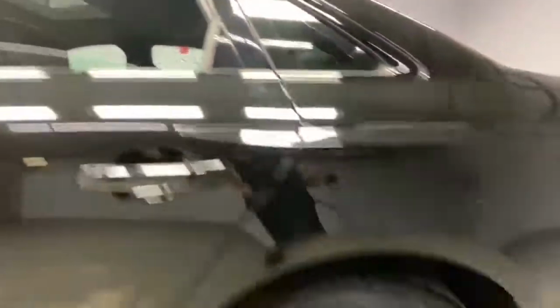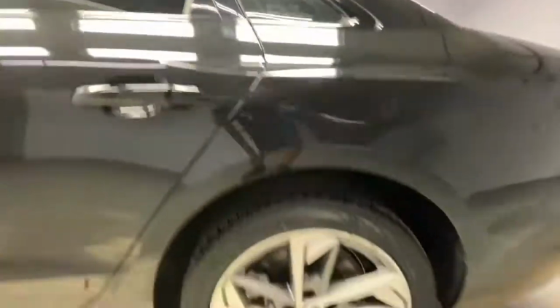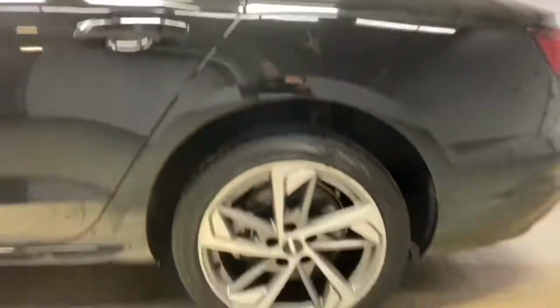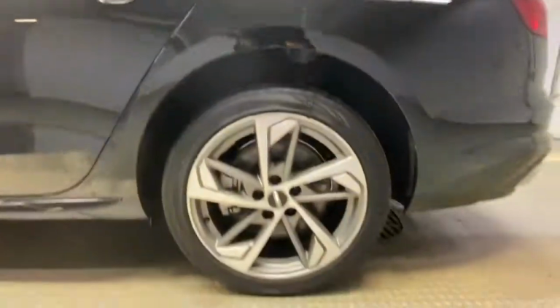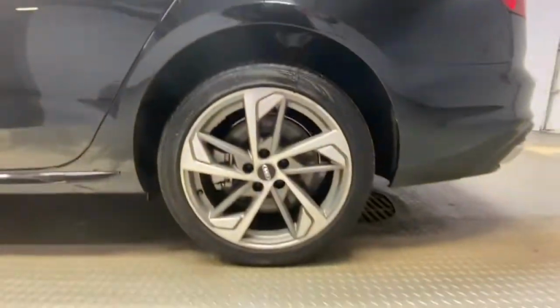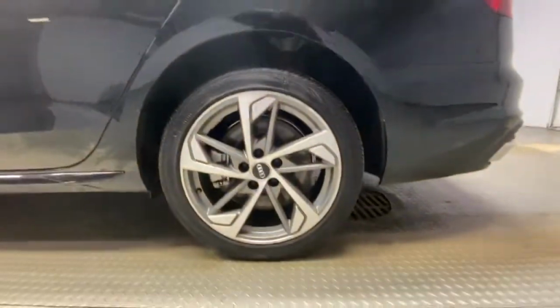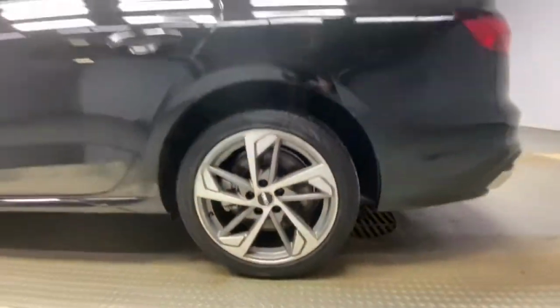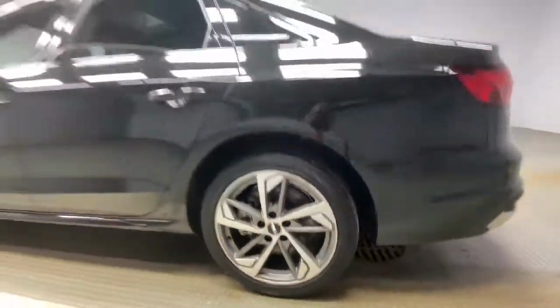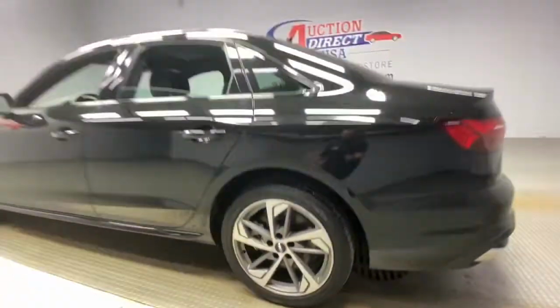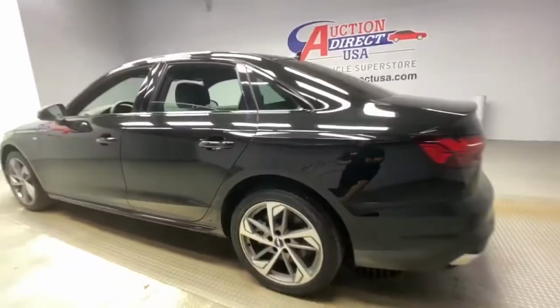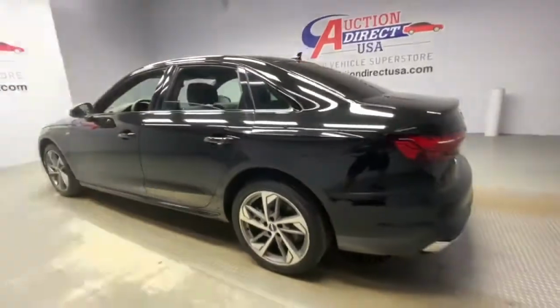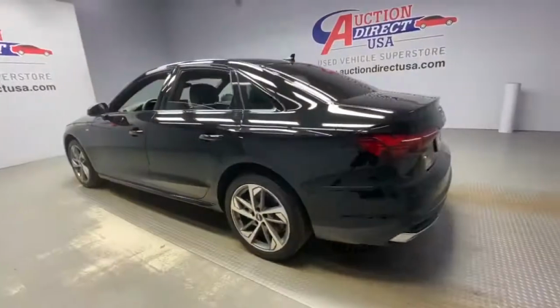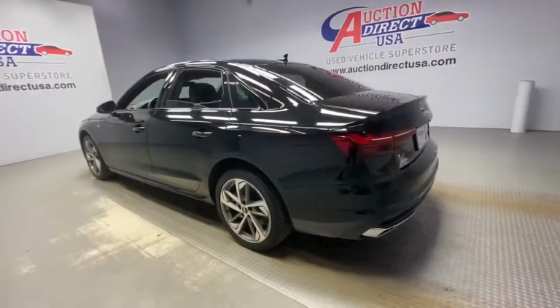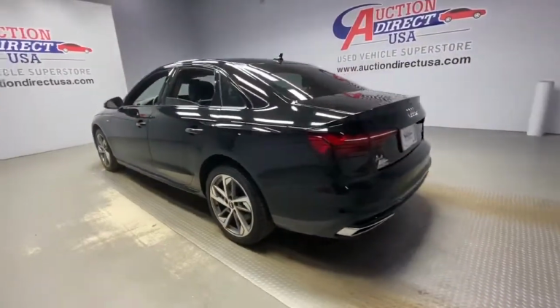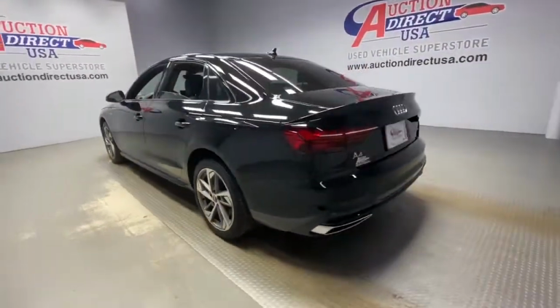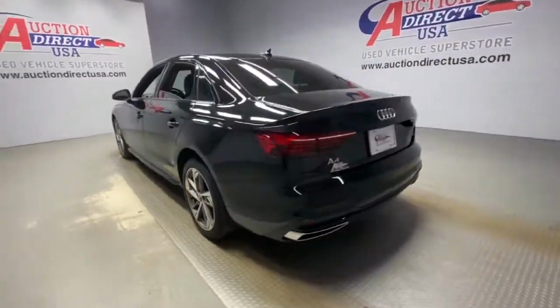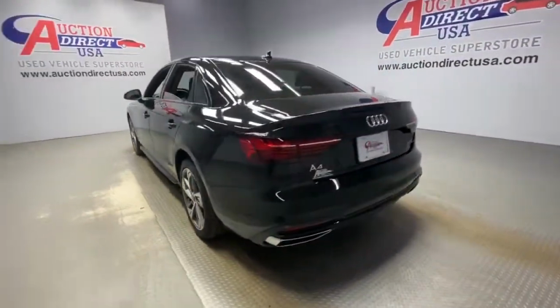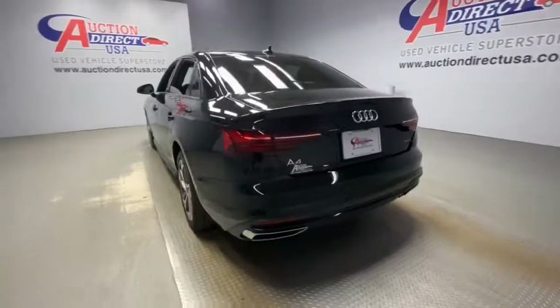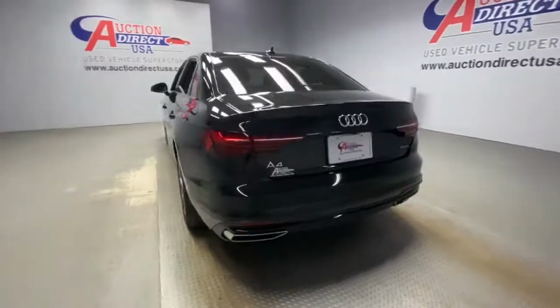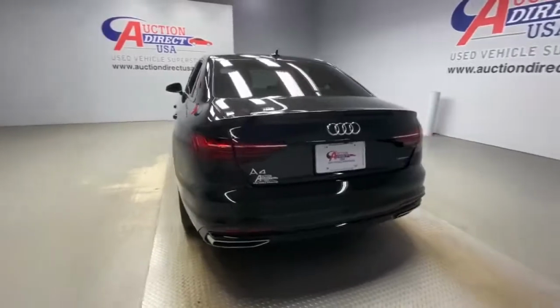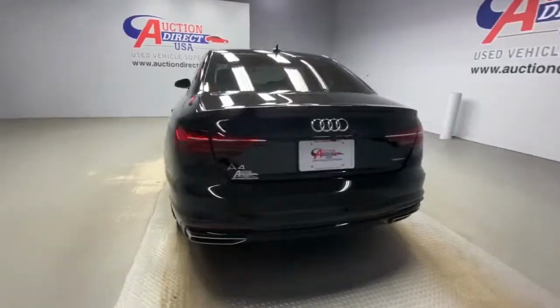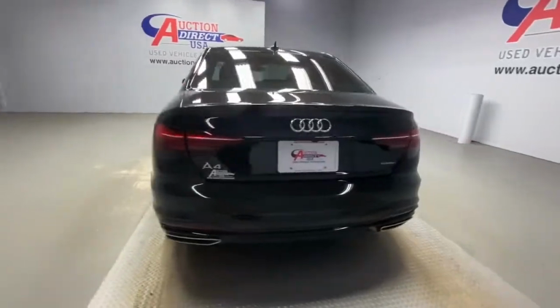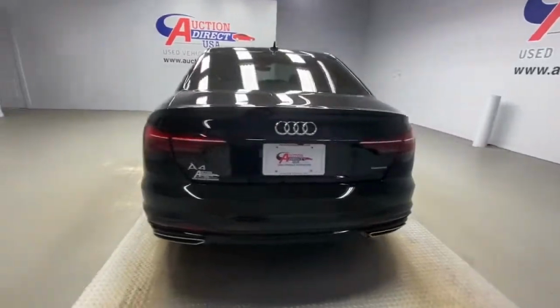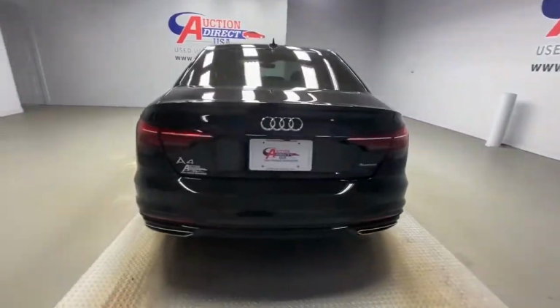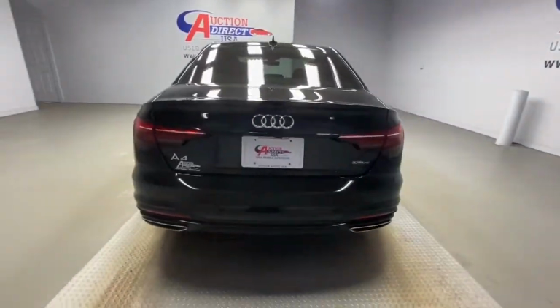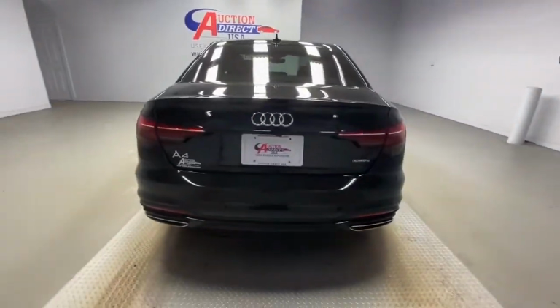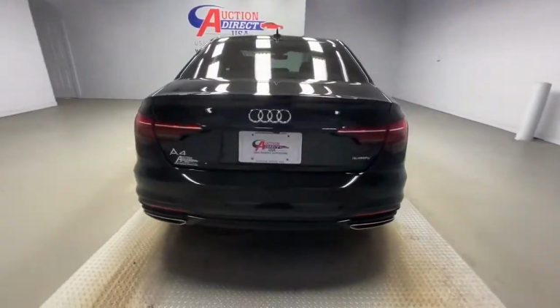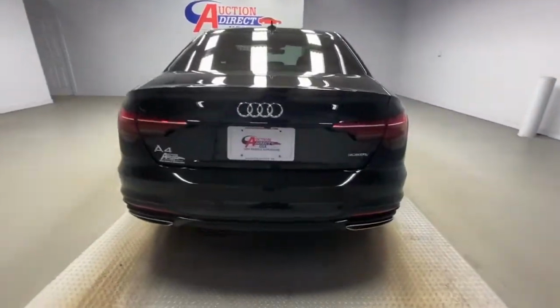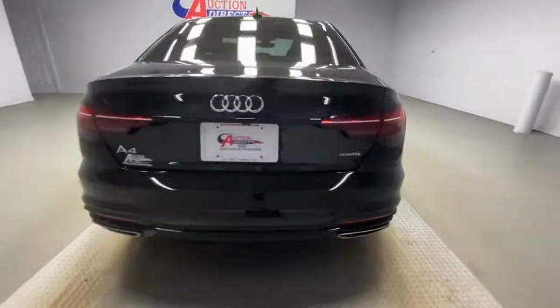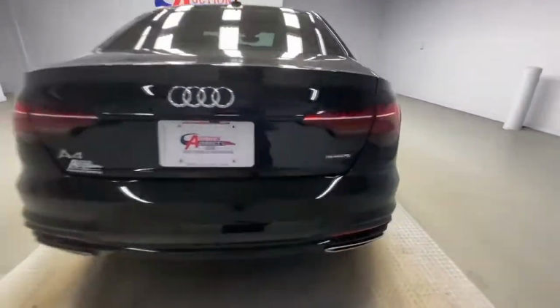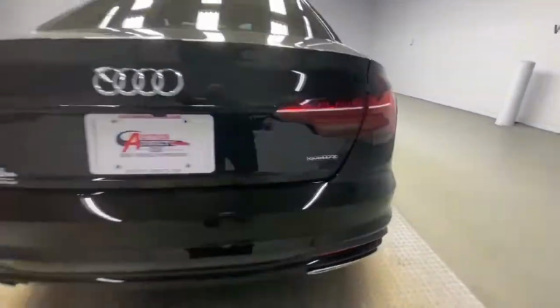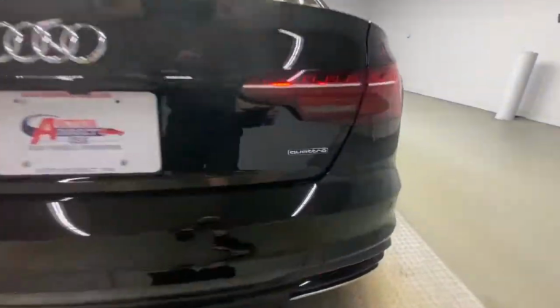You deserve a ride that's safe, powerful, and stylish. Make a date to drive the A4.